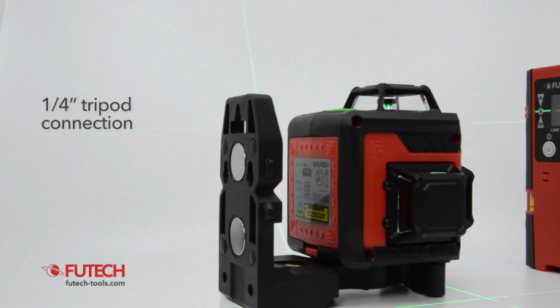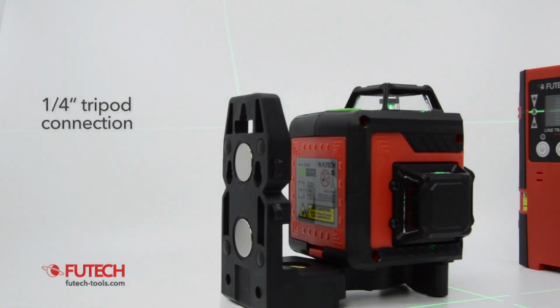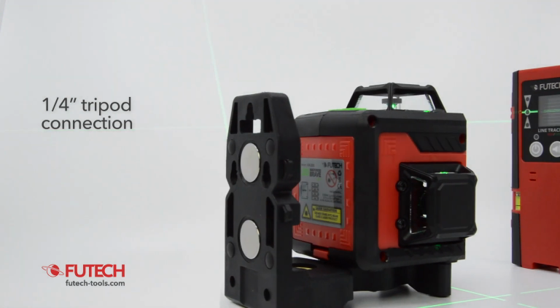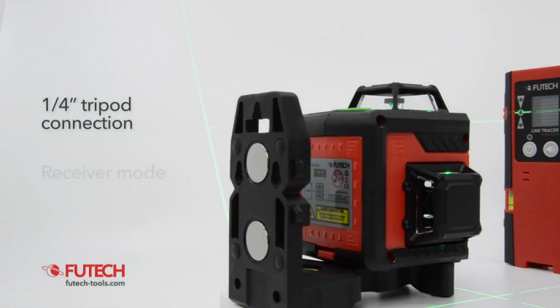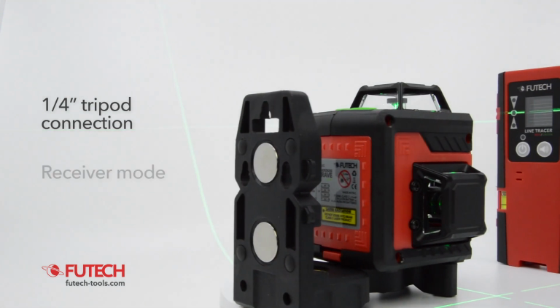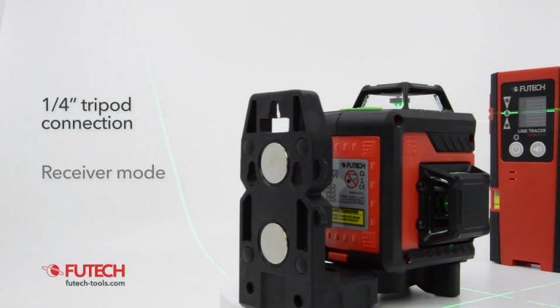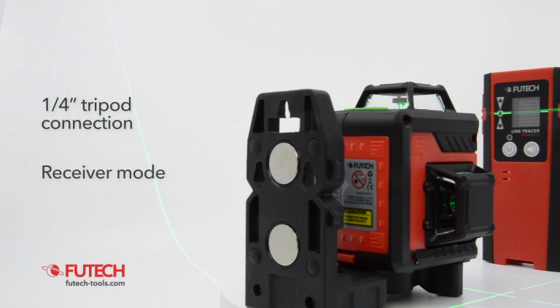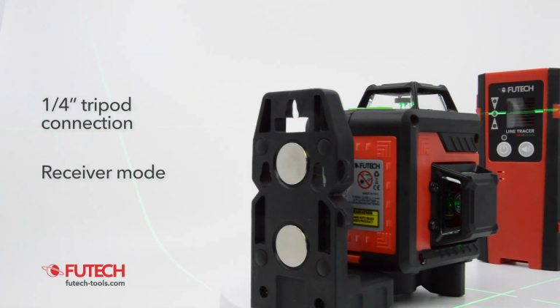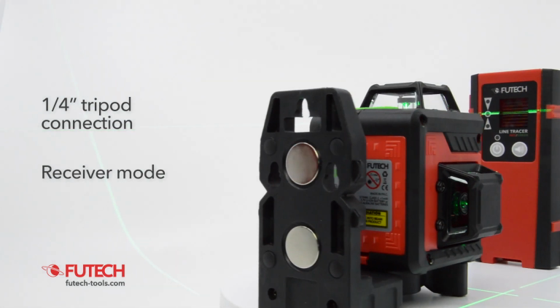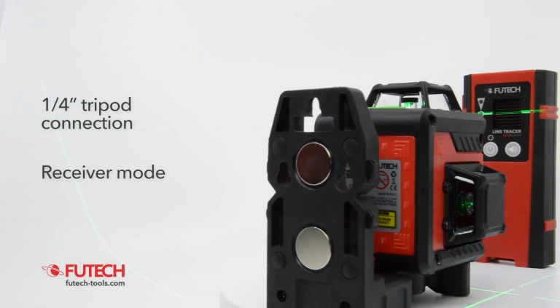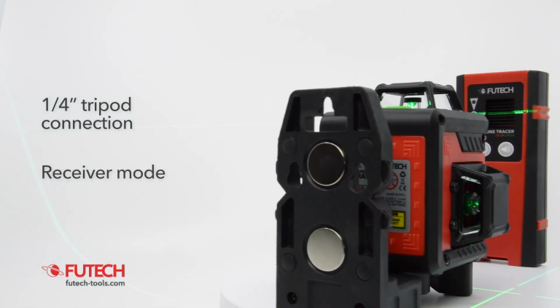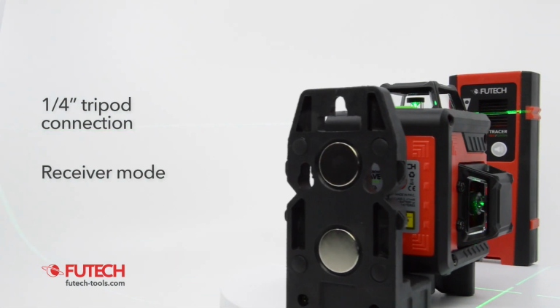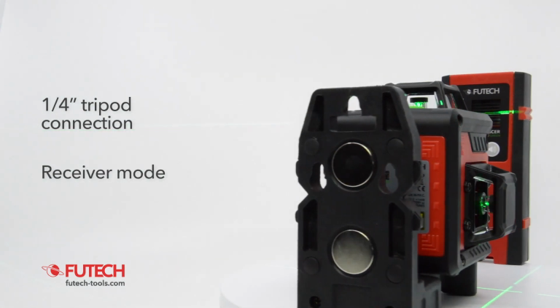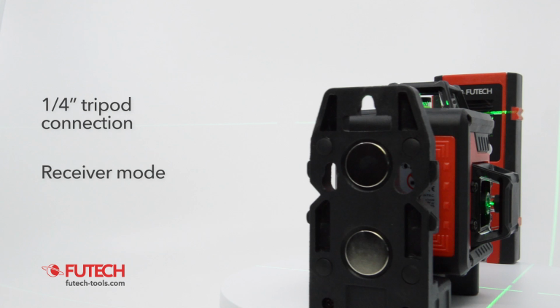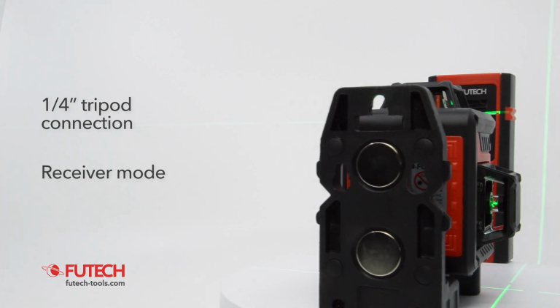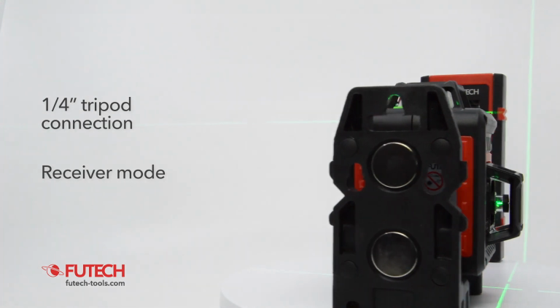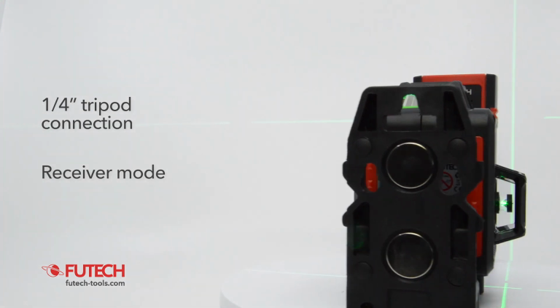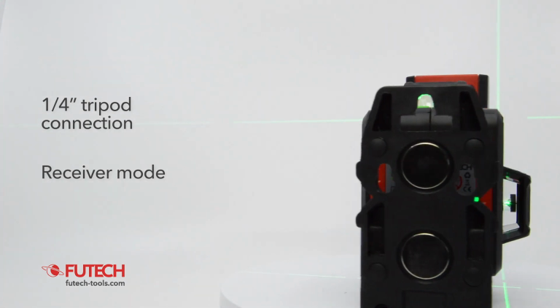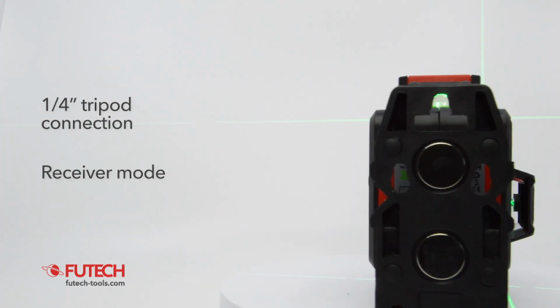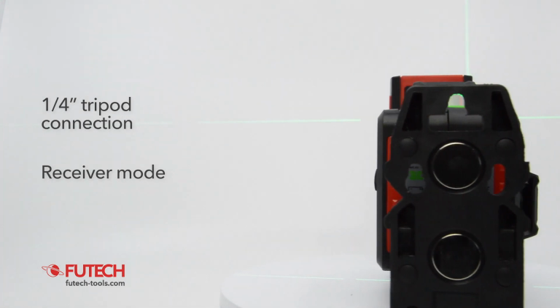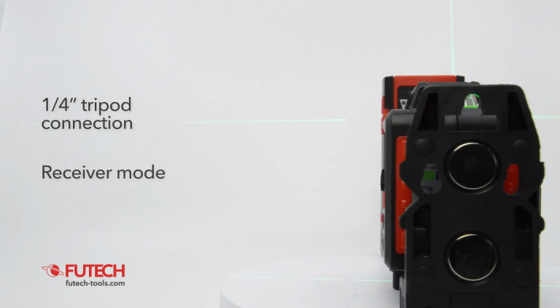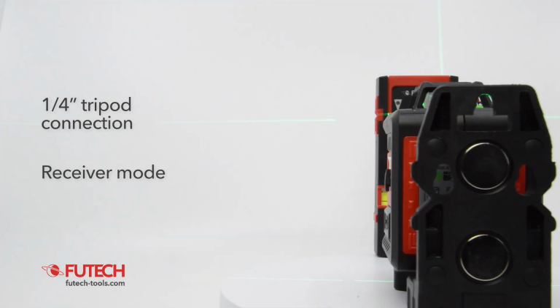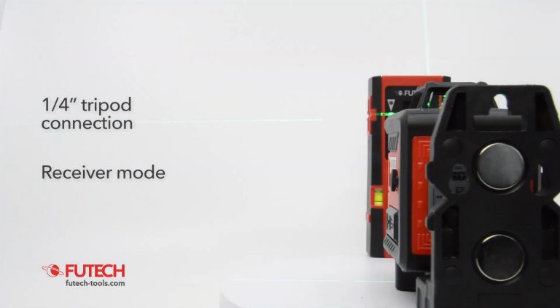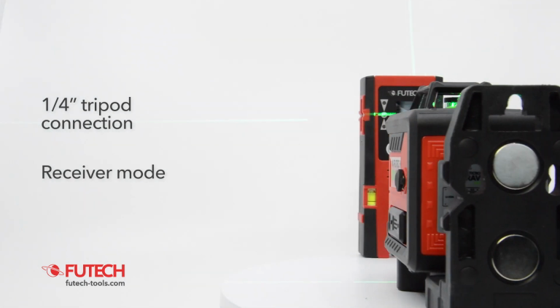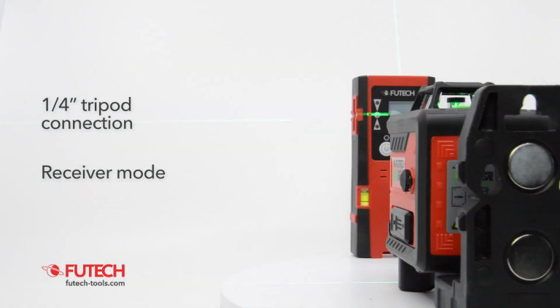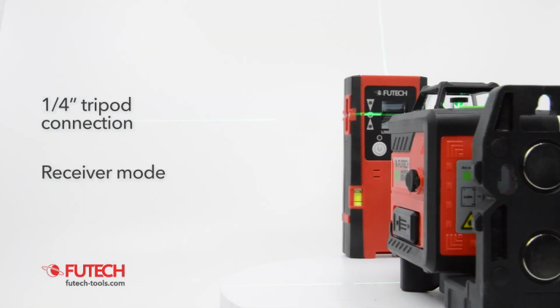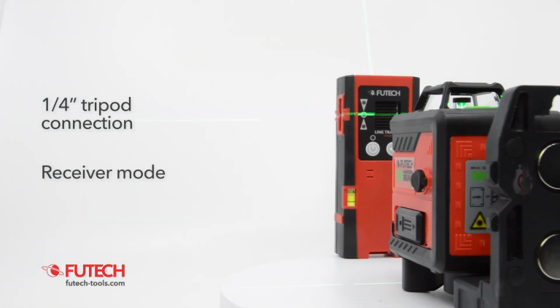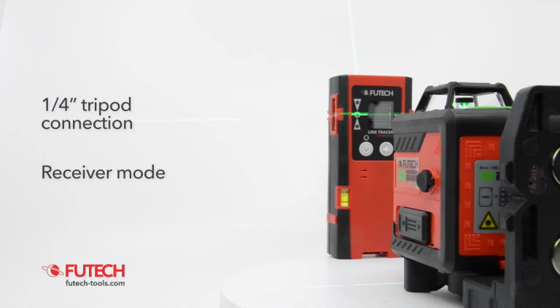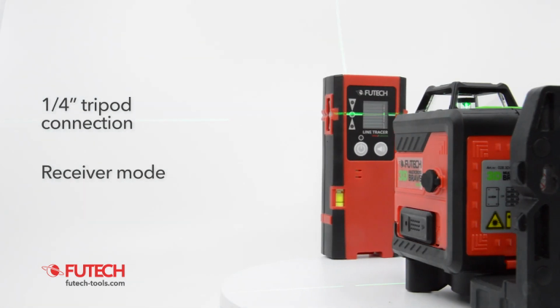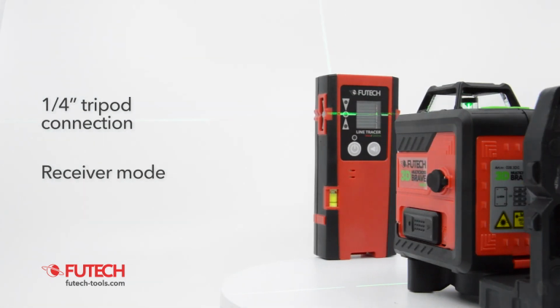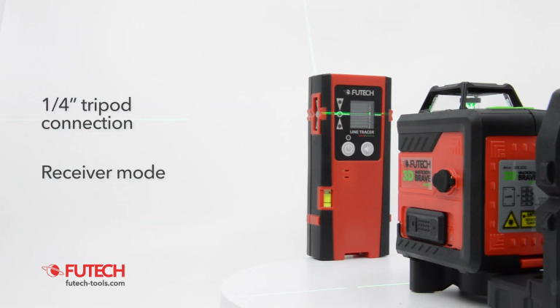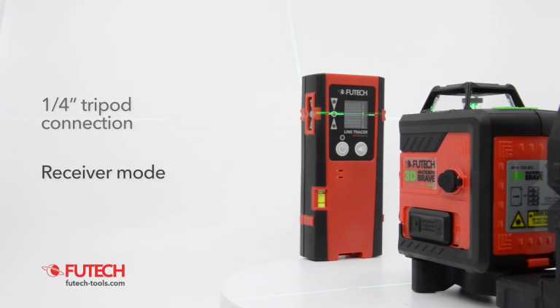The receiver mode makes it possible to use a receiver when working outside or in a brightly lit environment.